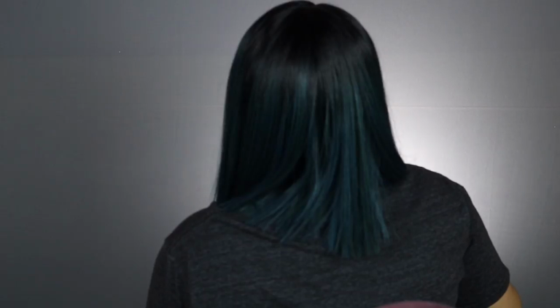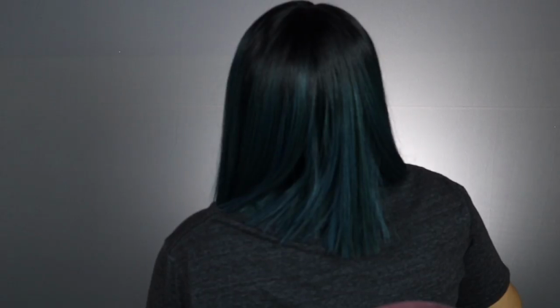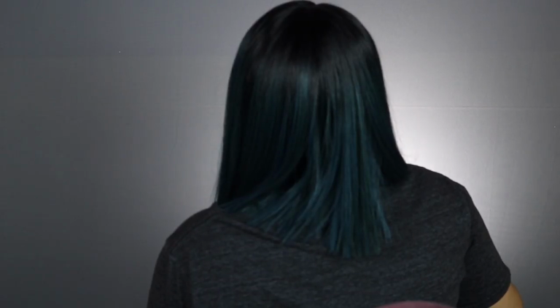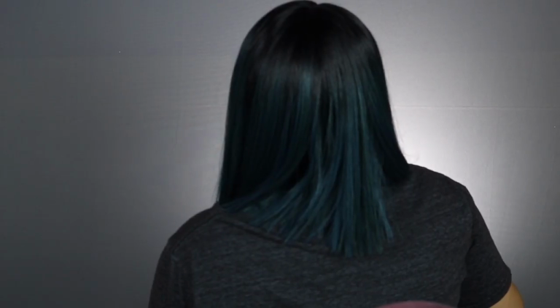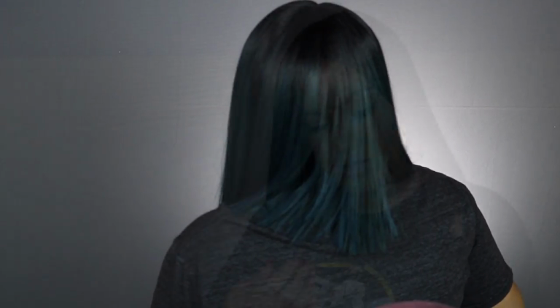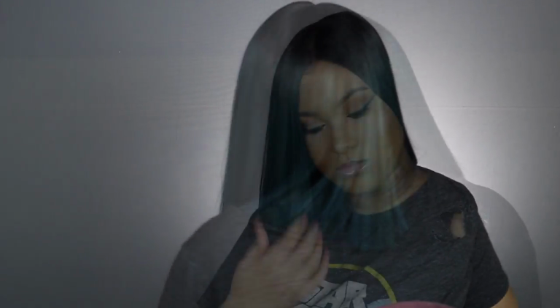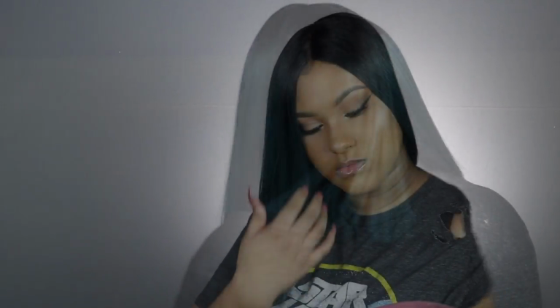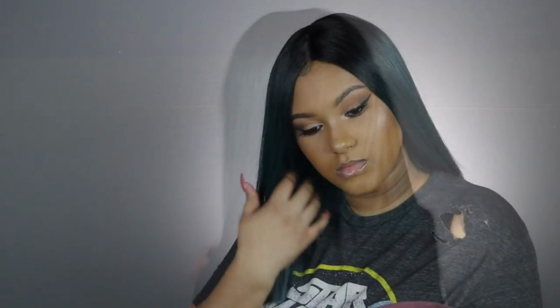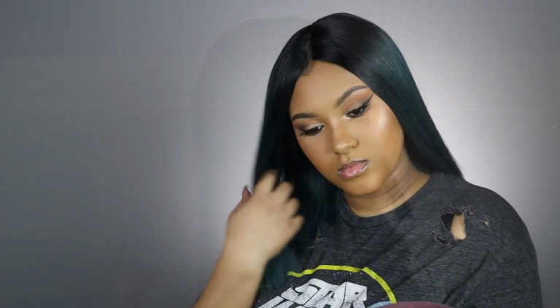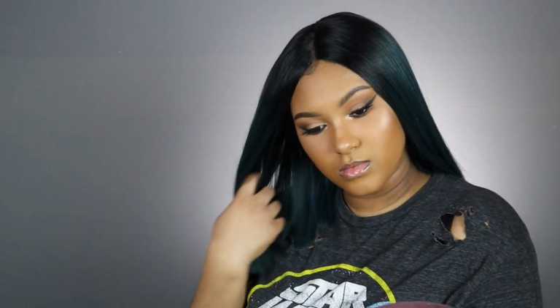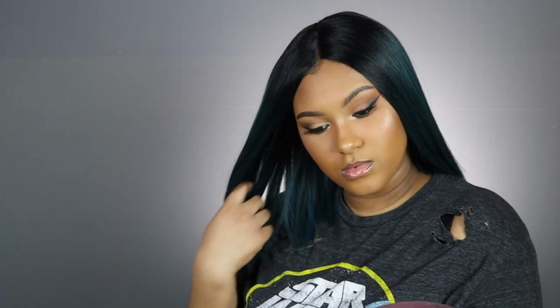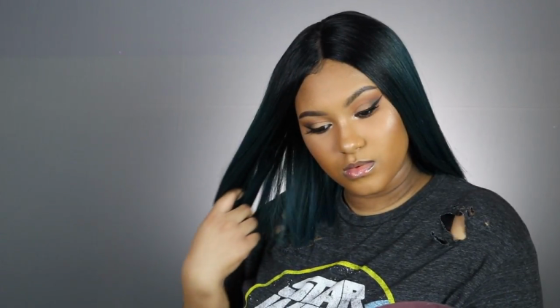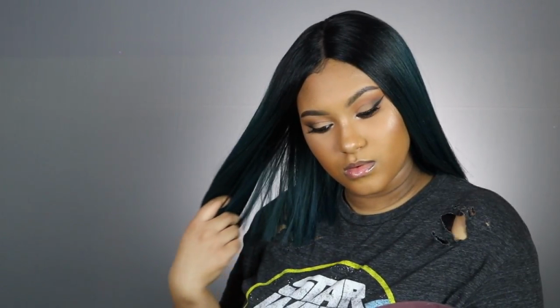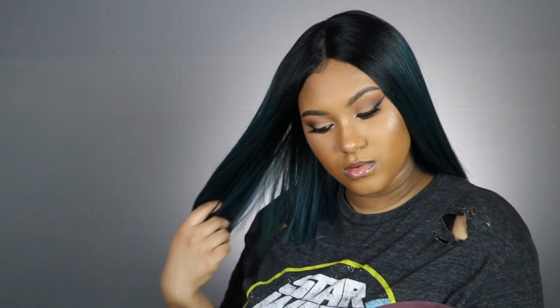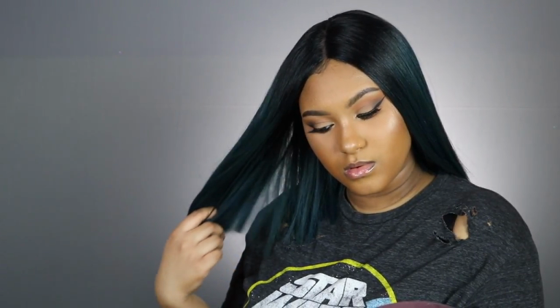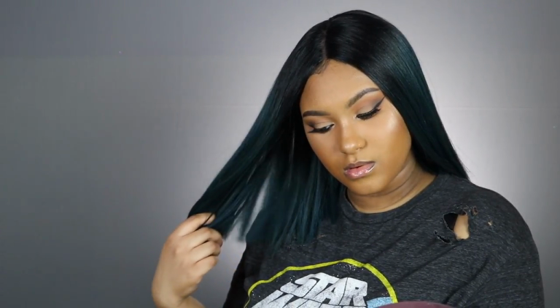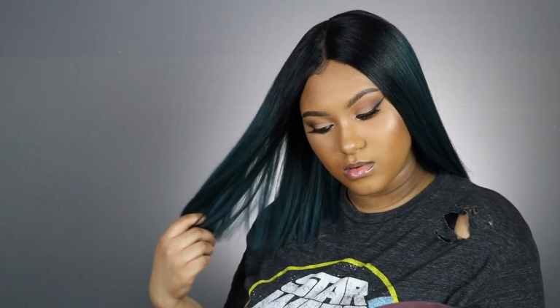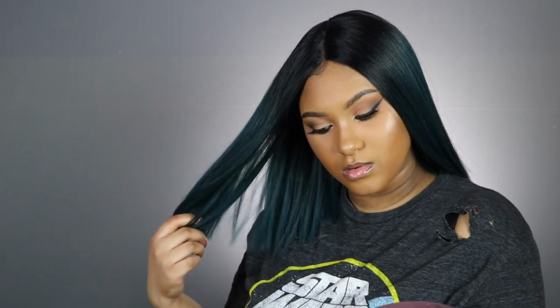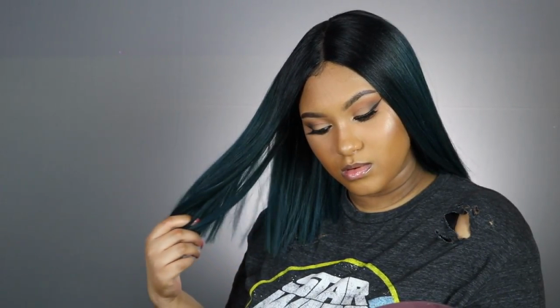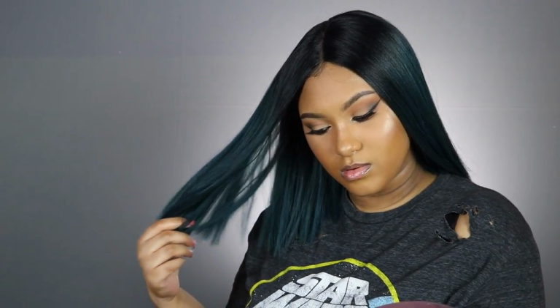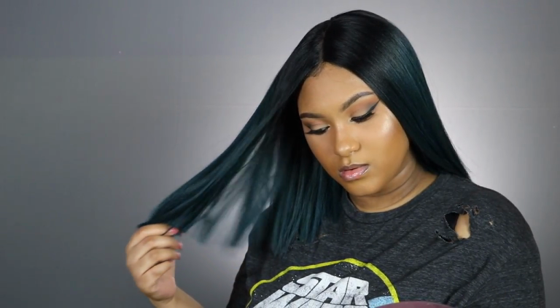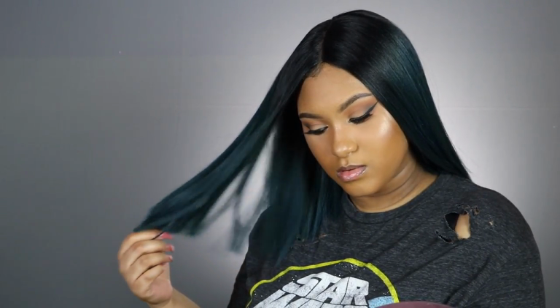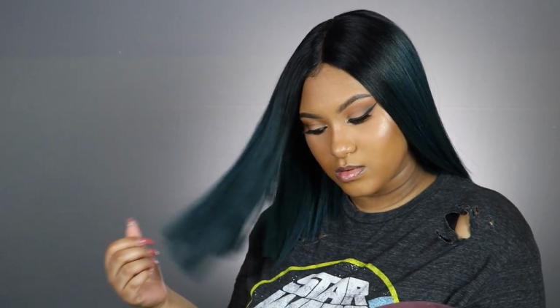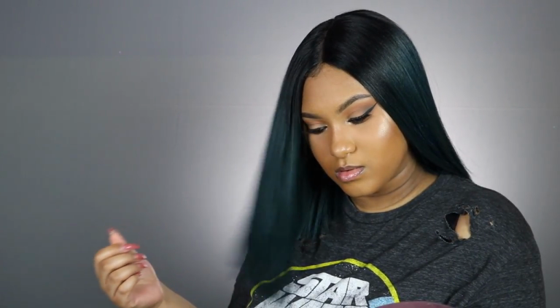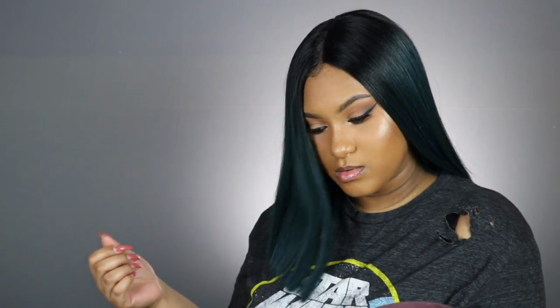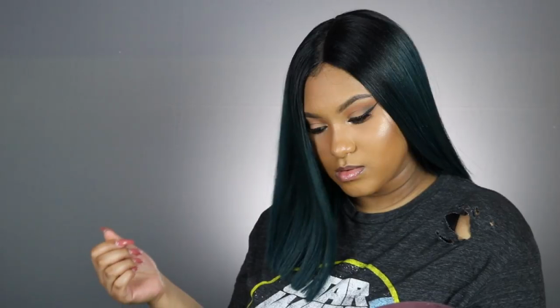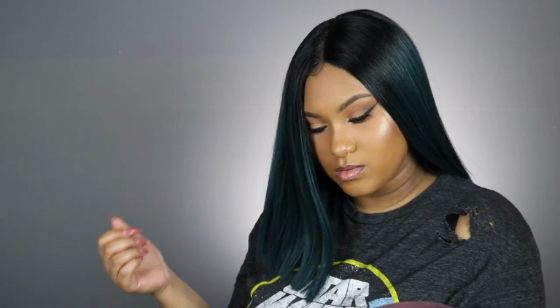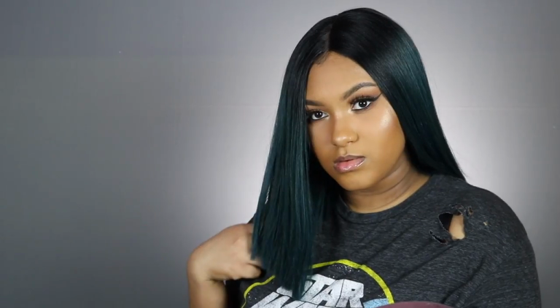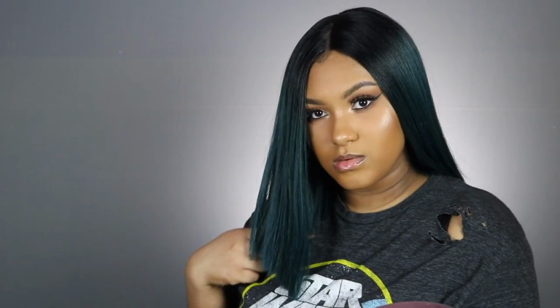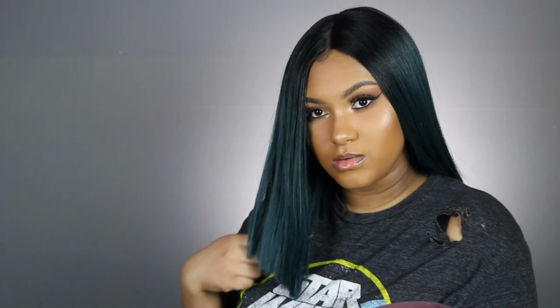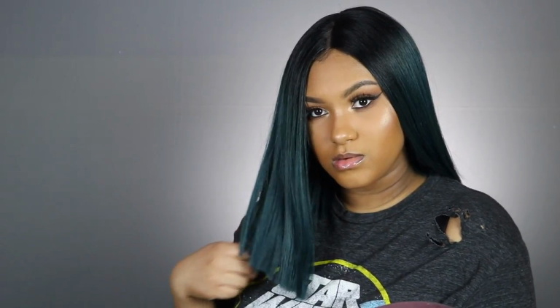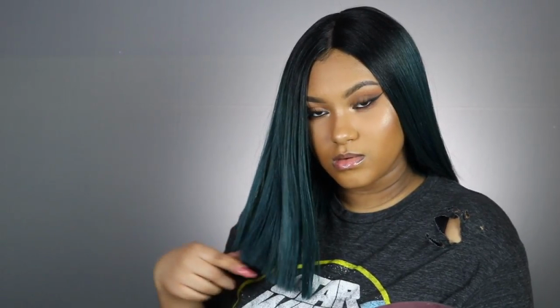Follow me on Twitter and Instagram at The Hair Life. If y'all have any questions, leave them below. I love you guys and I will see y'all in my next one!